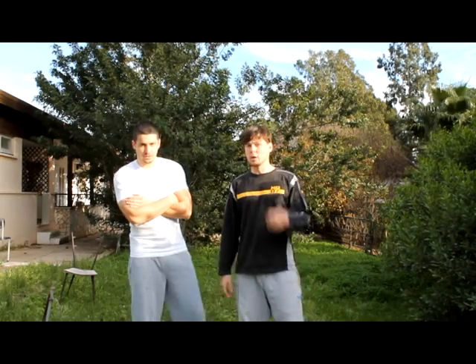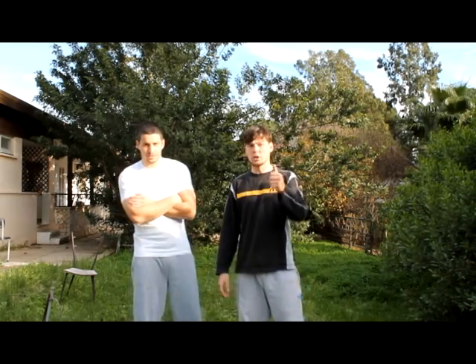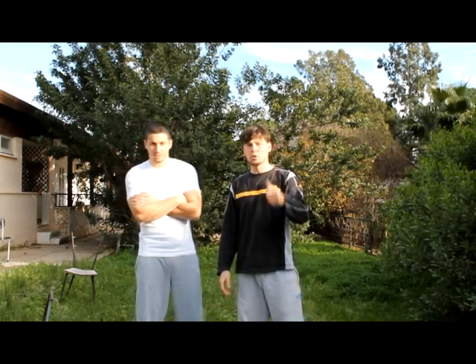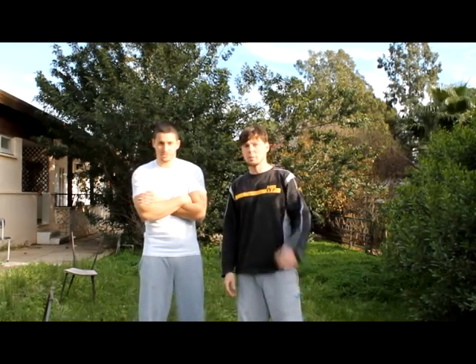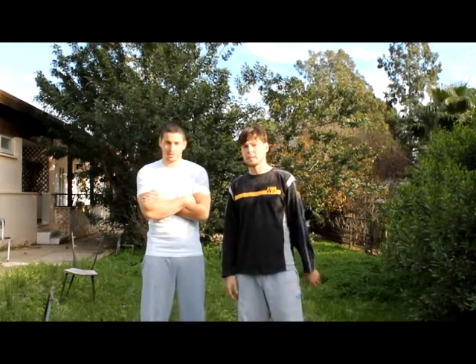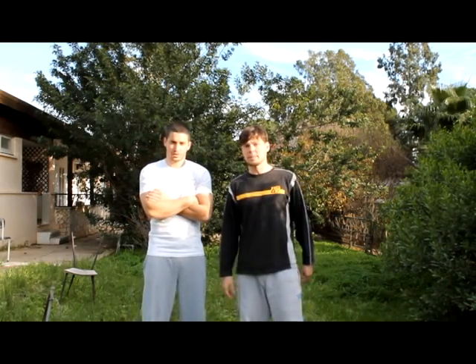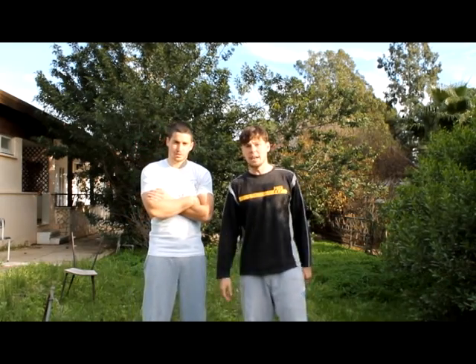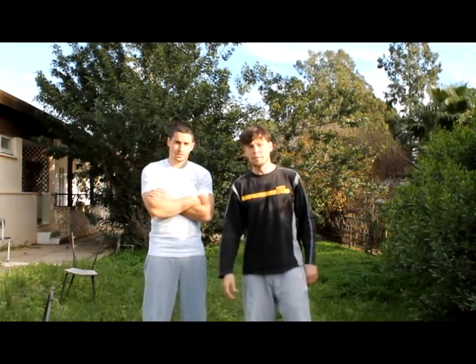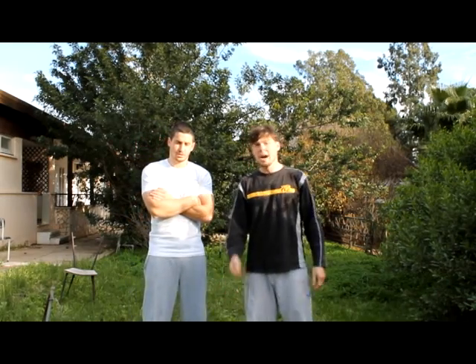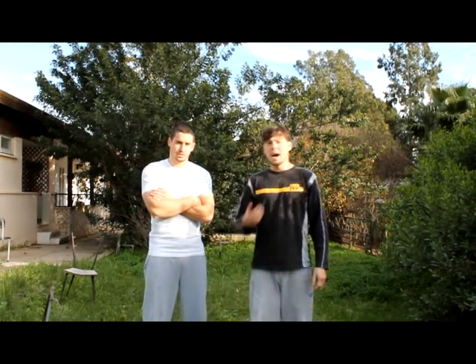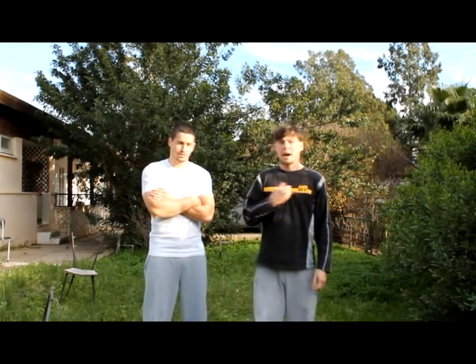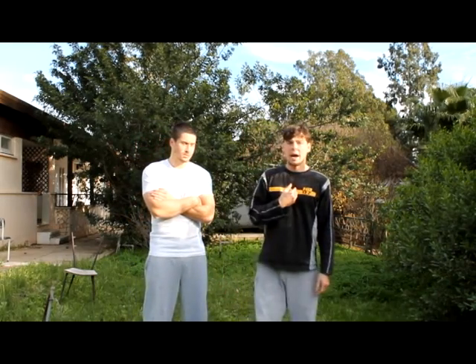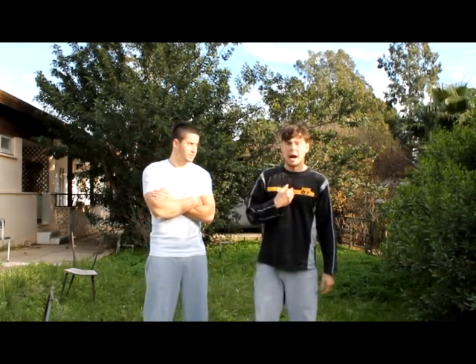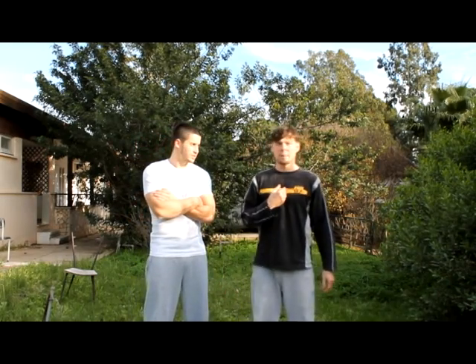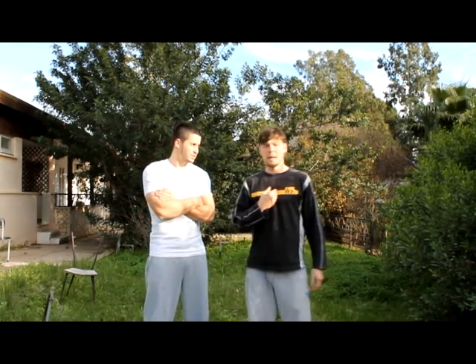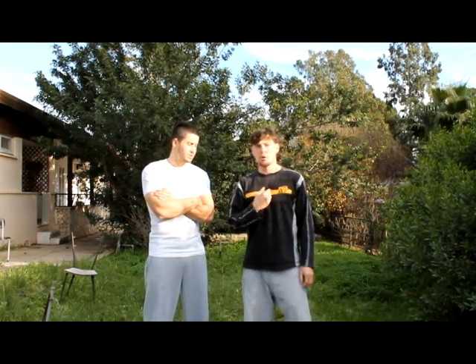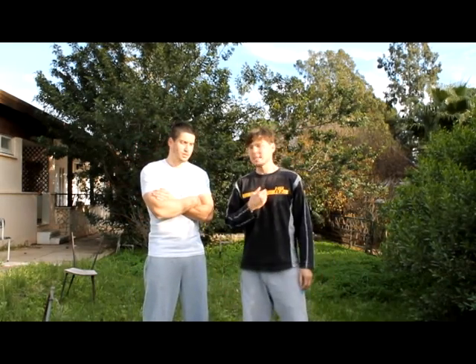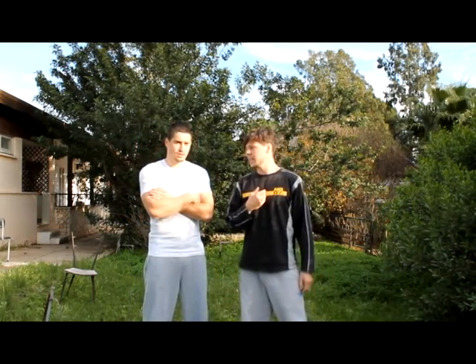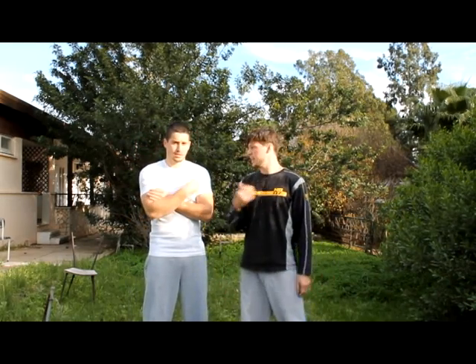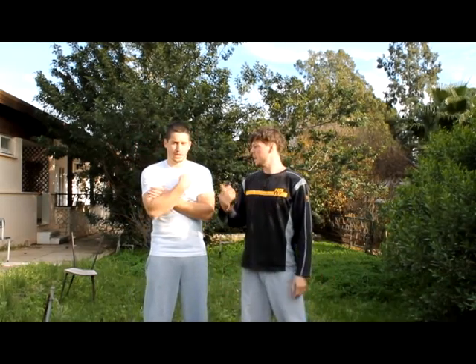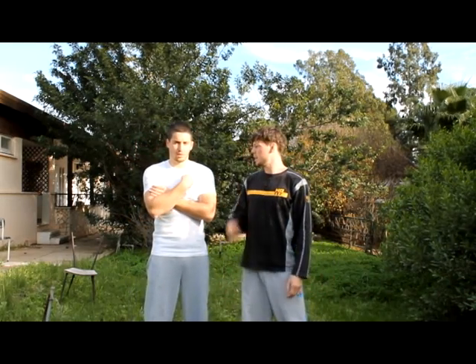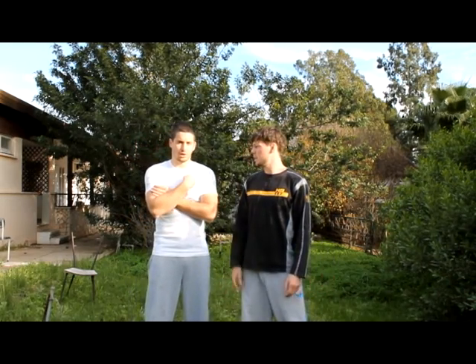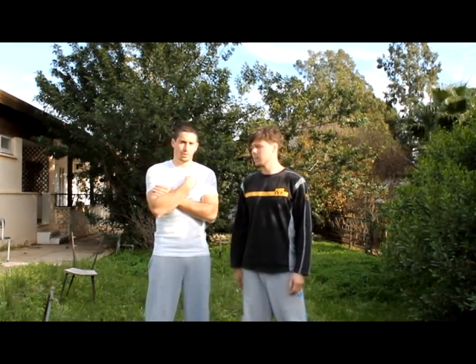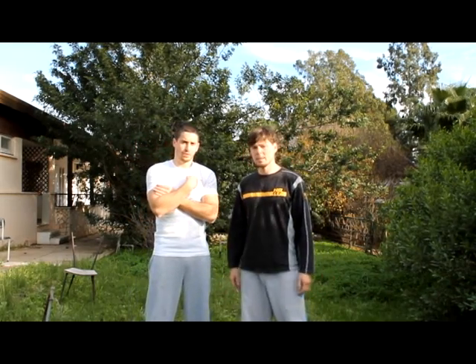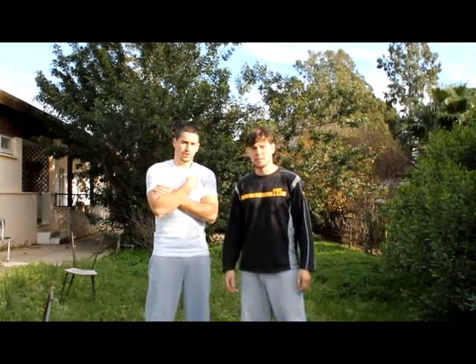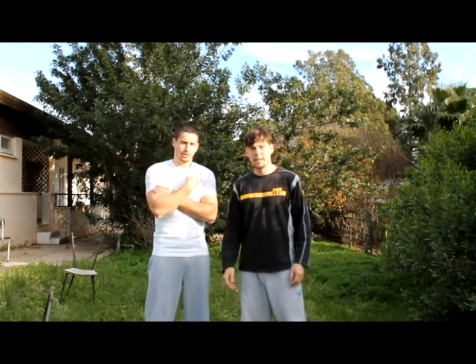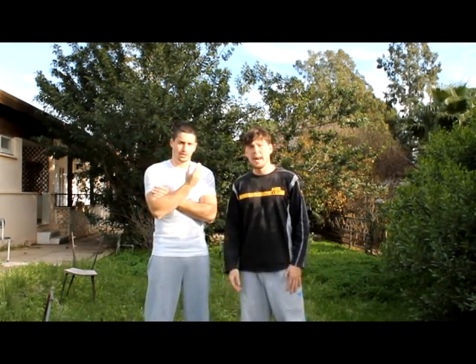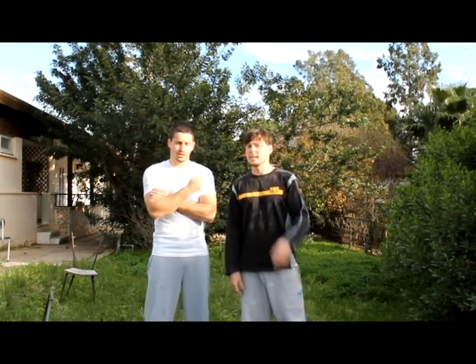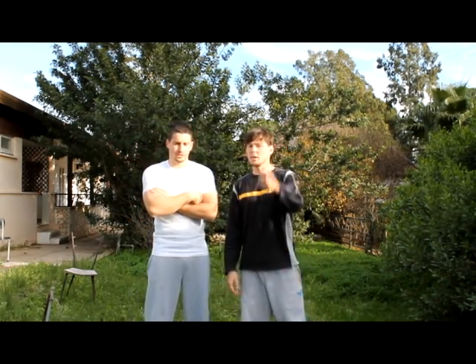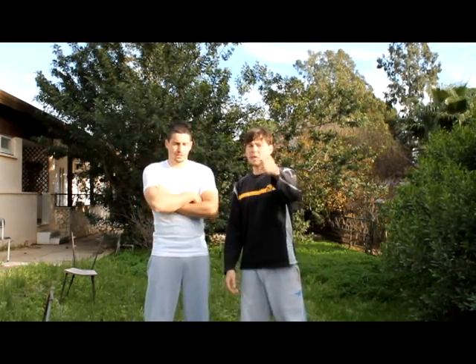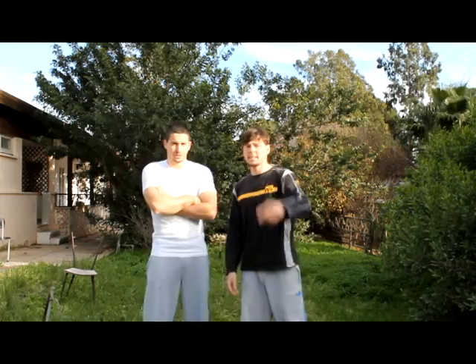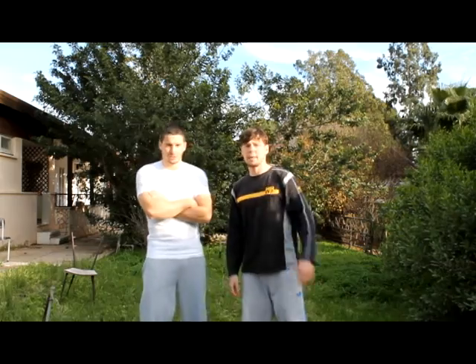I'm Gleb Krasny and I am William Litvin. See you next time!